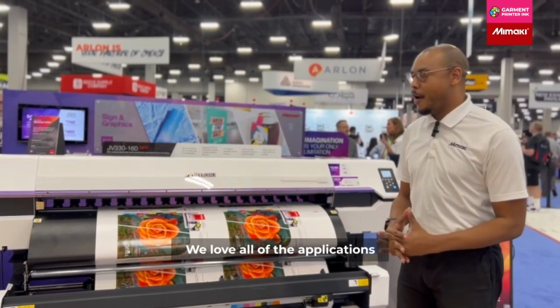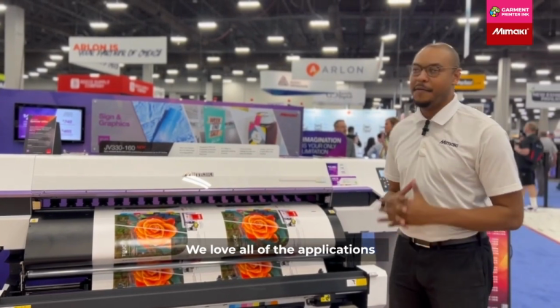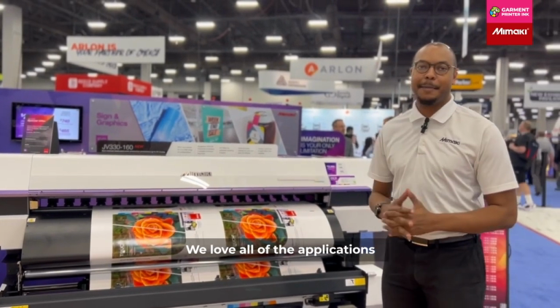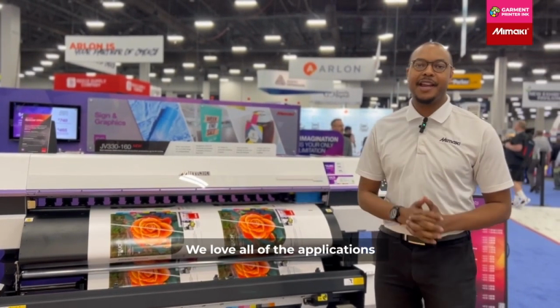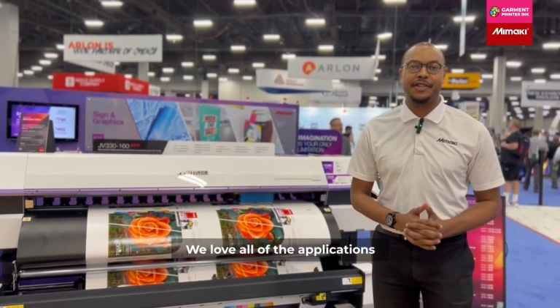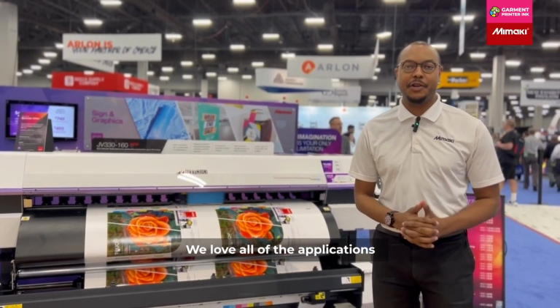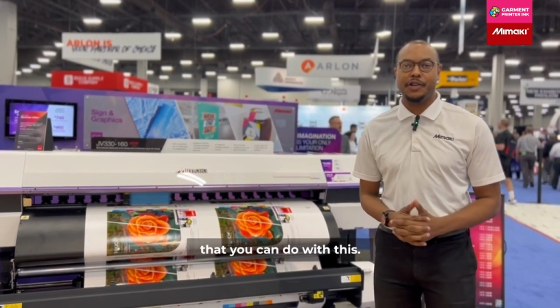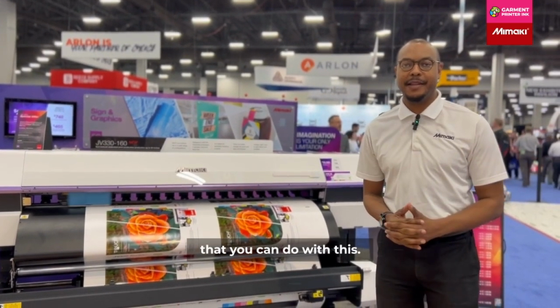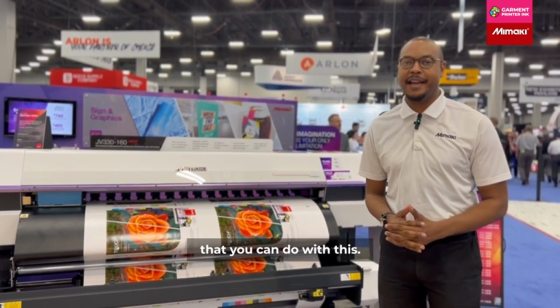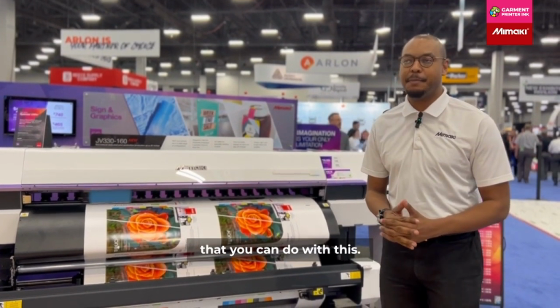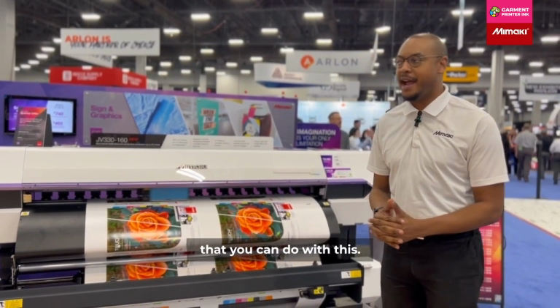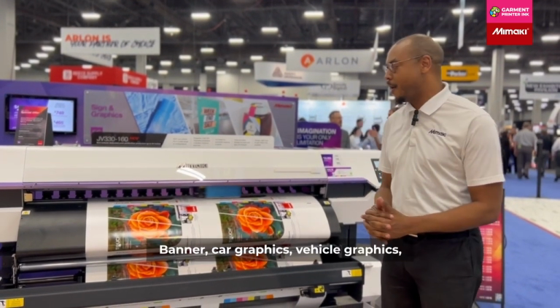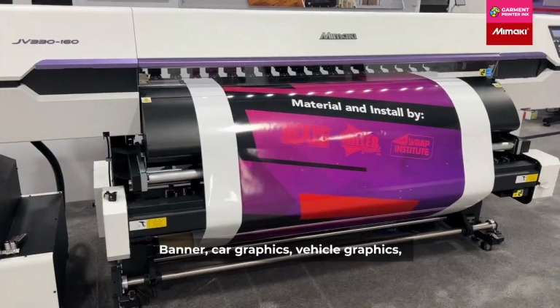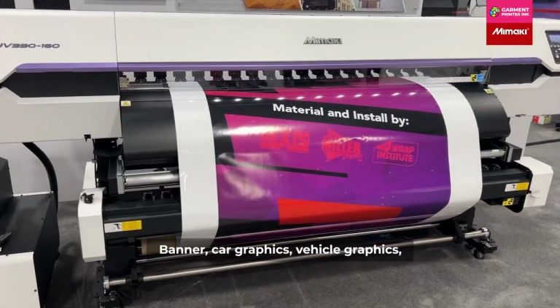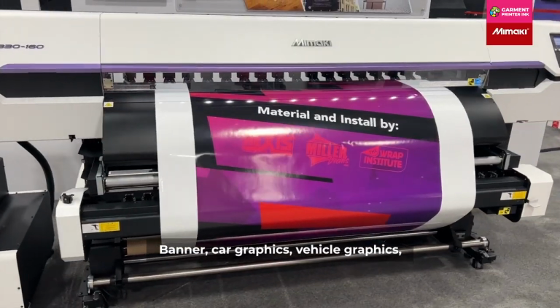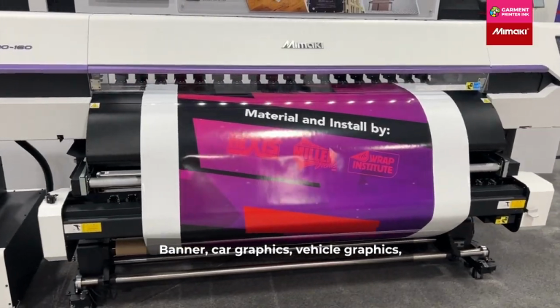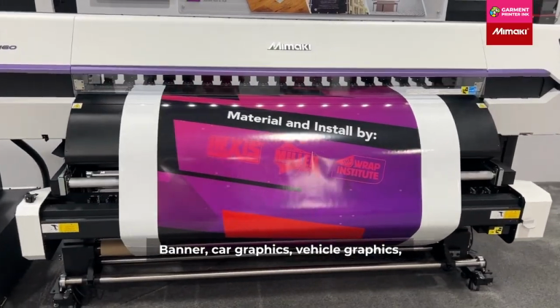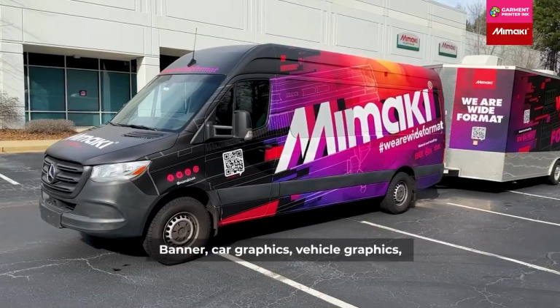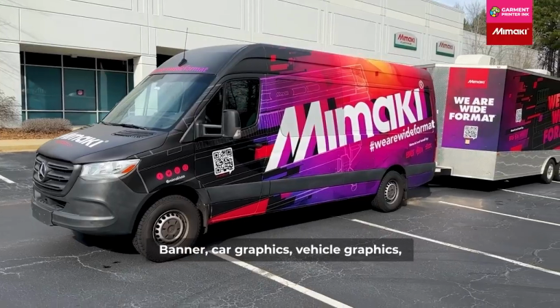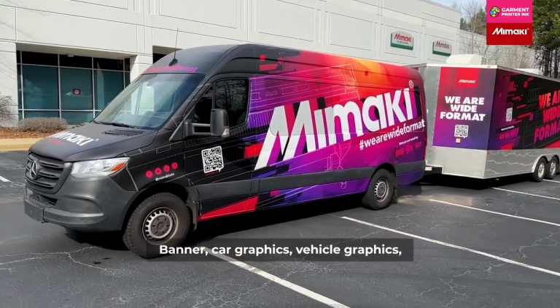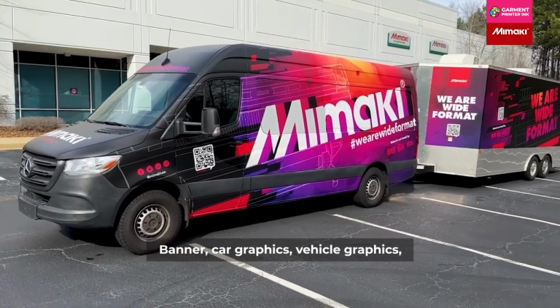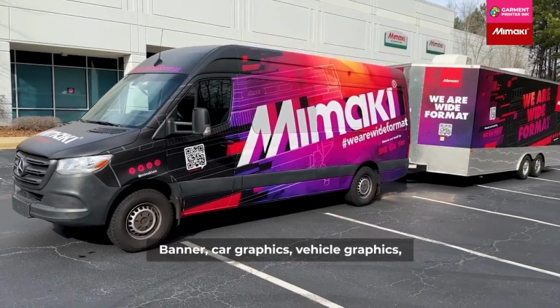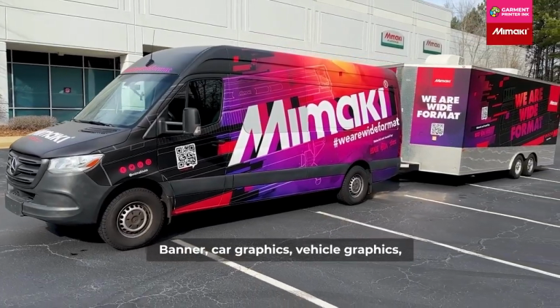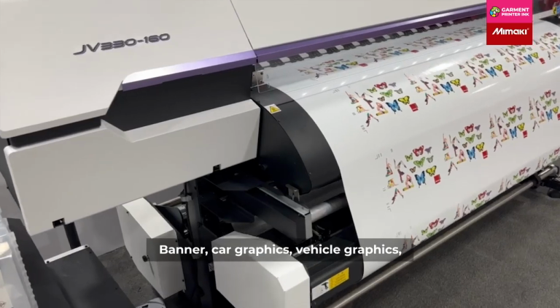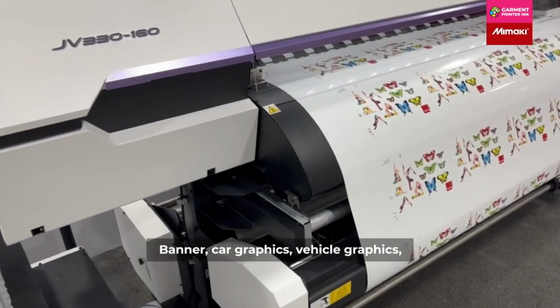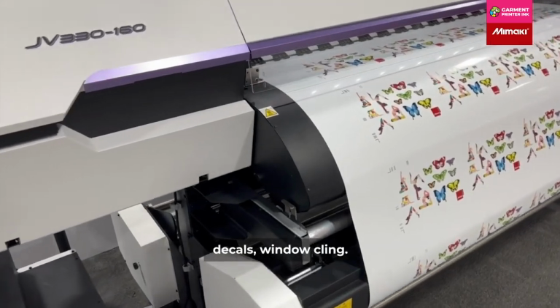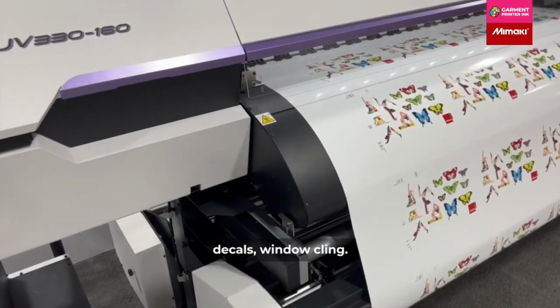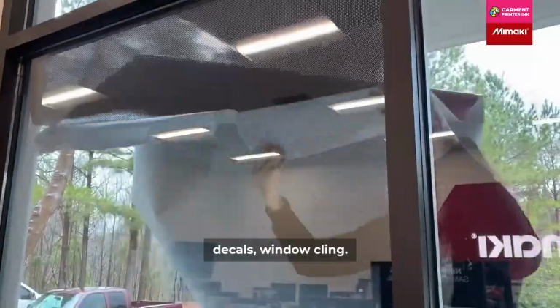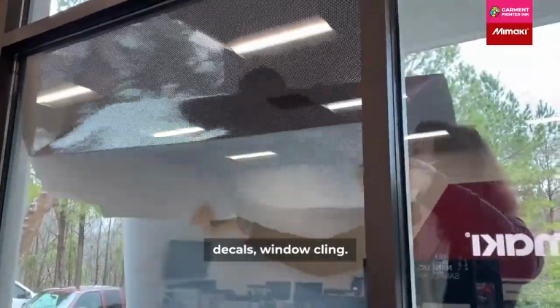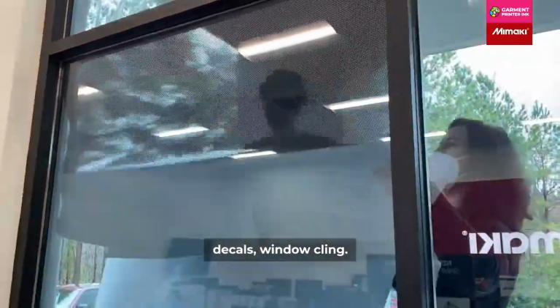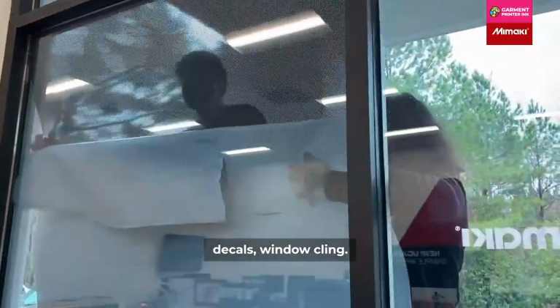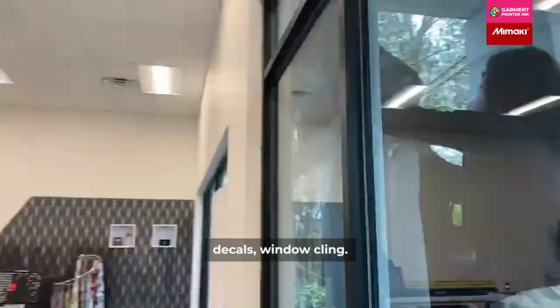We love all of the applications that you can do with this: banners, car graphics, vehicle graphics, decals, and window perf.